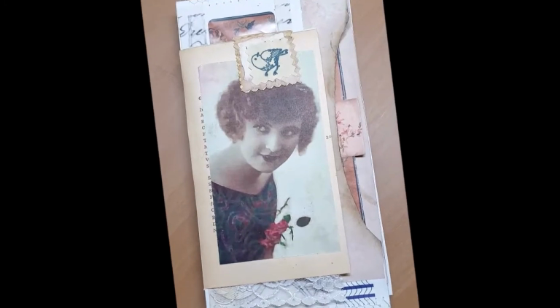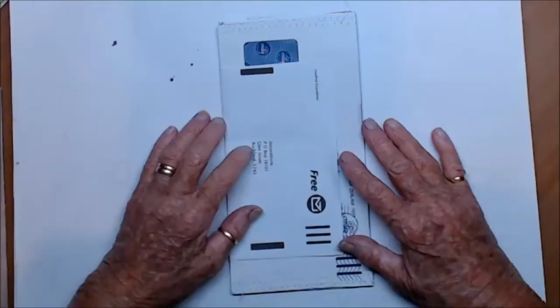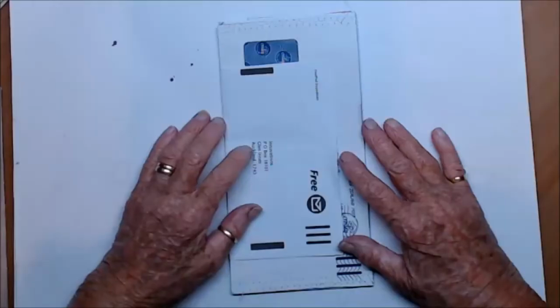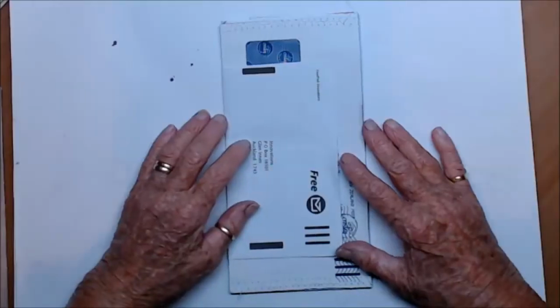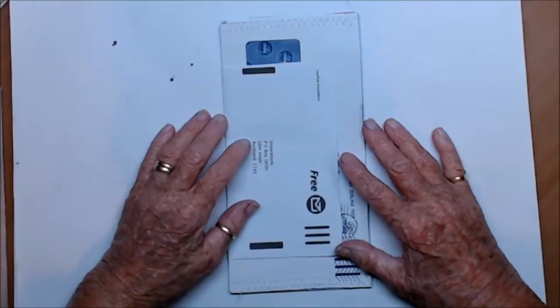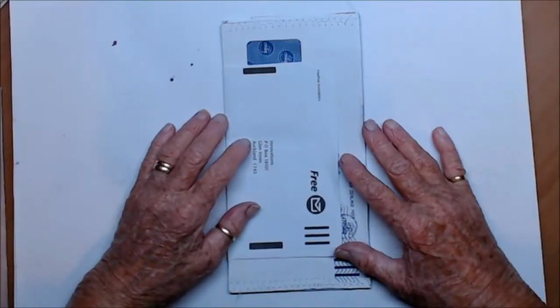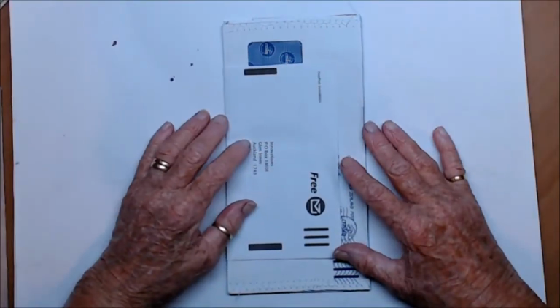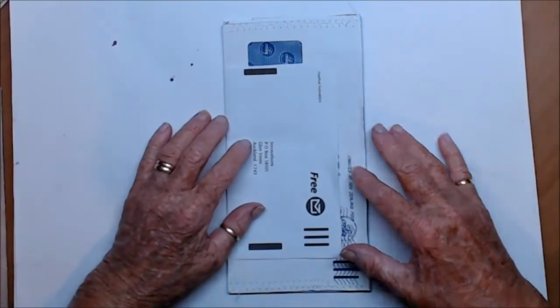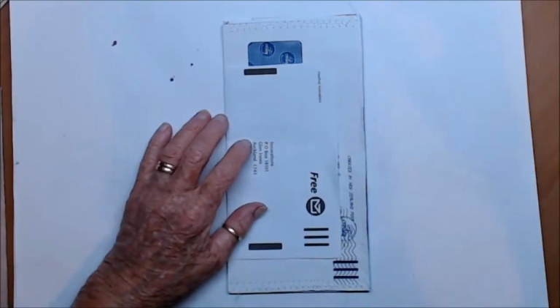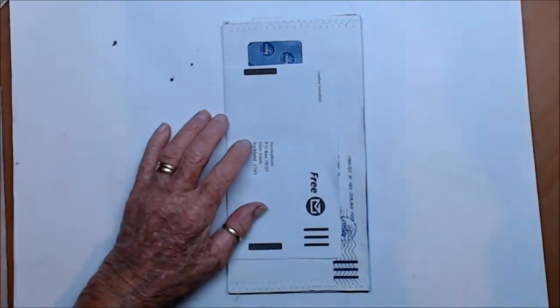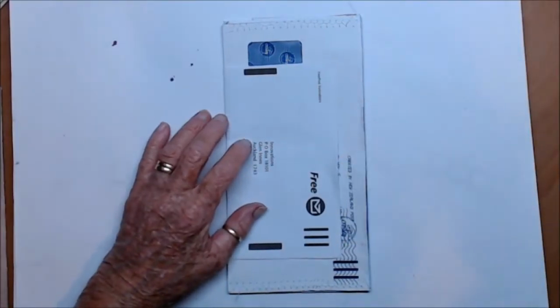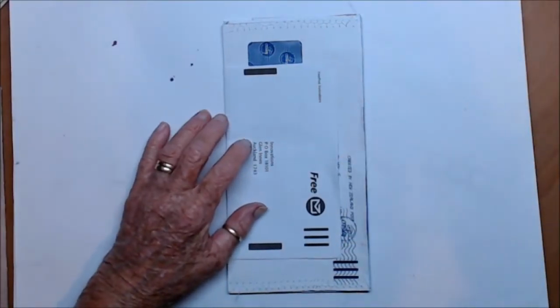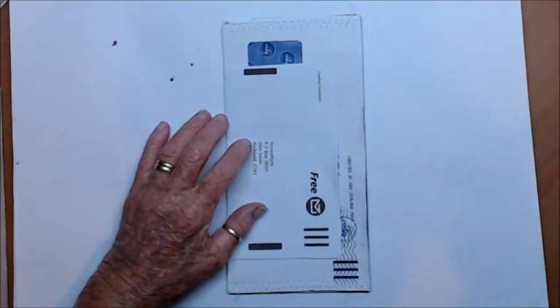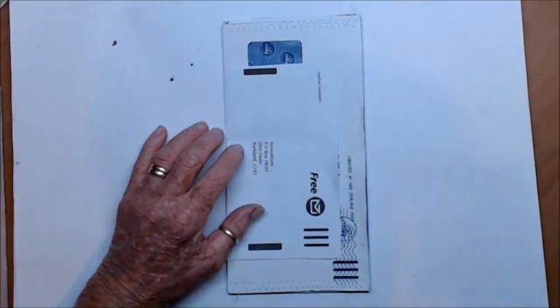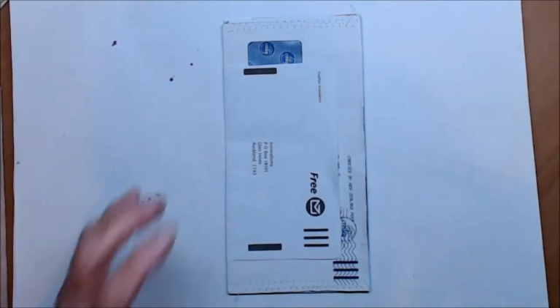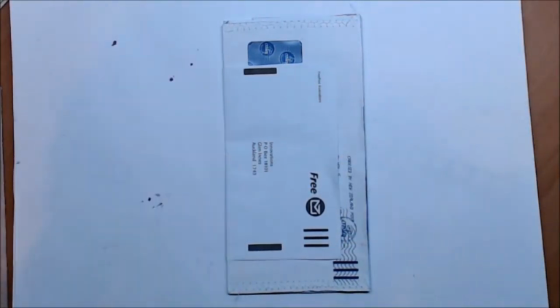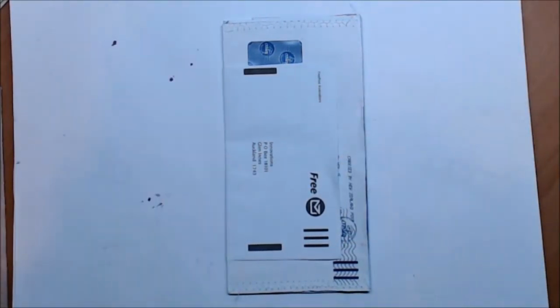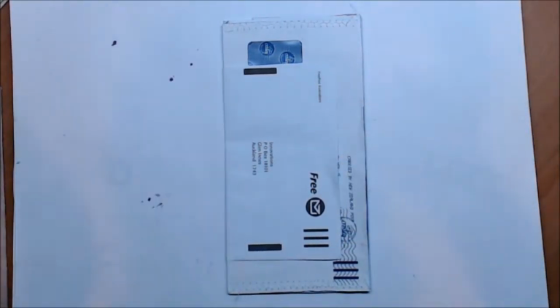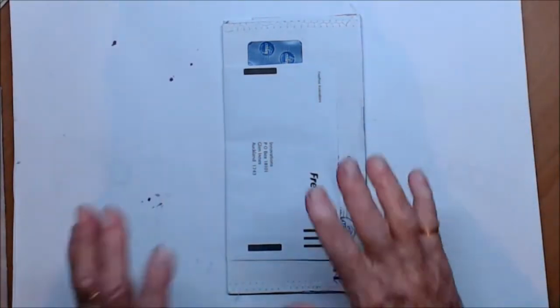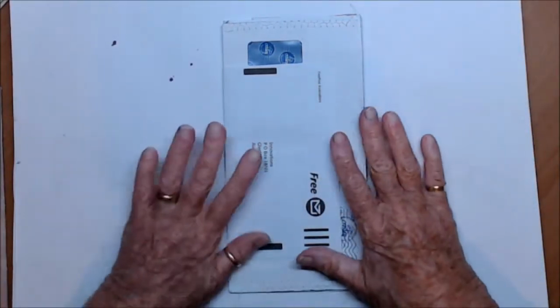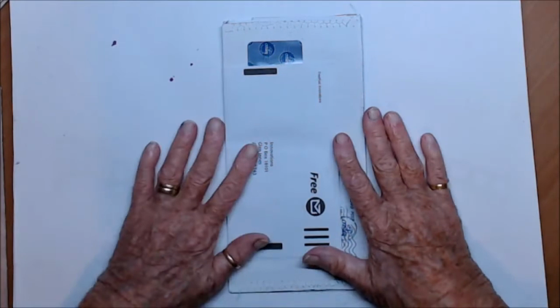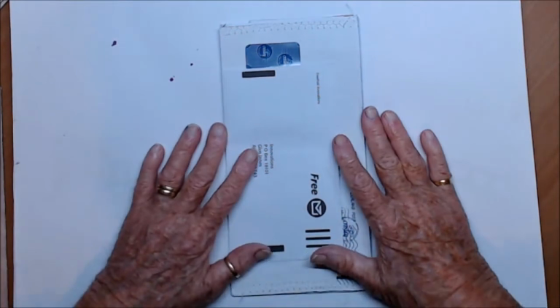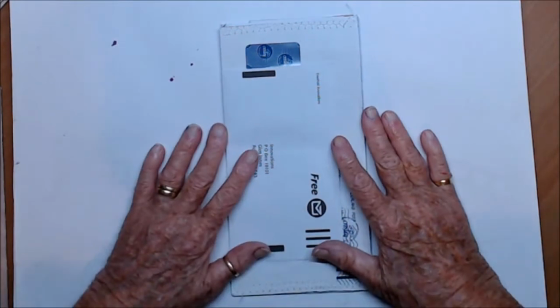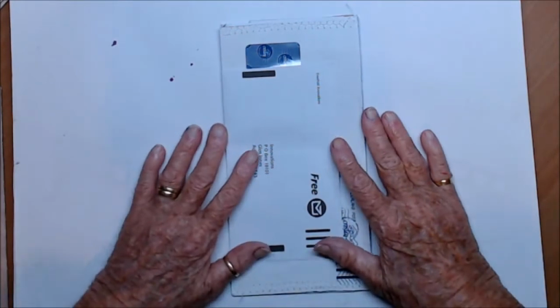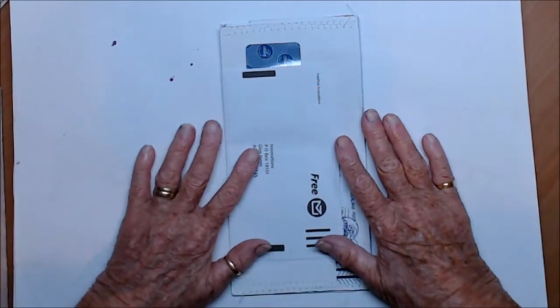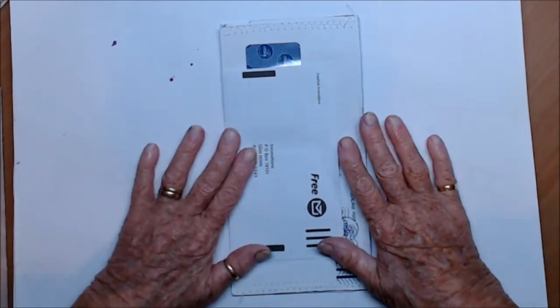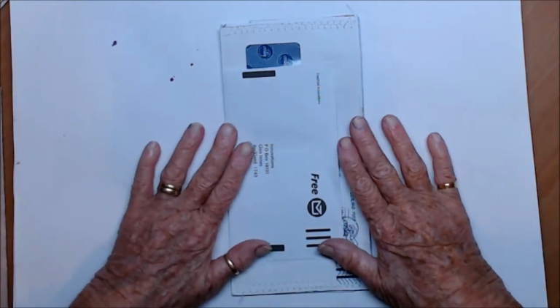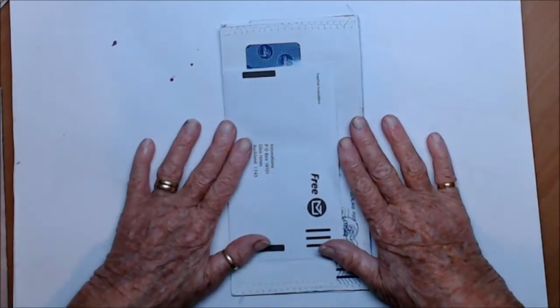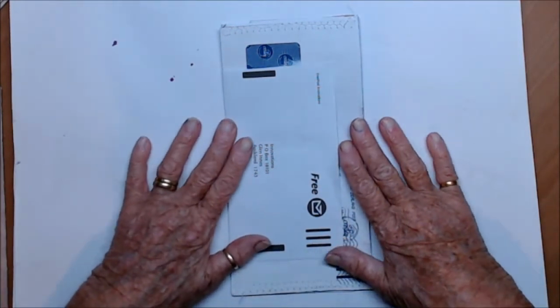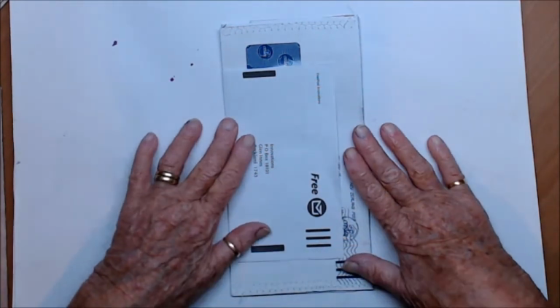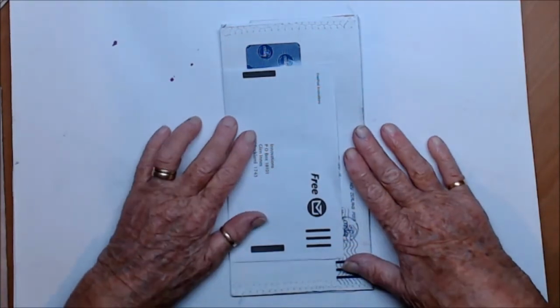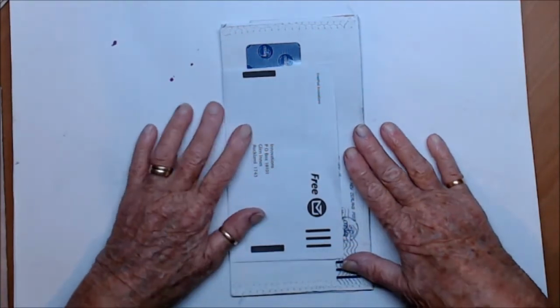Kia ora, welcome to my channel — waste some time with Maggie.